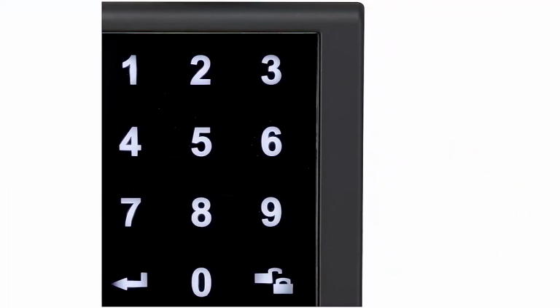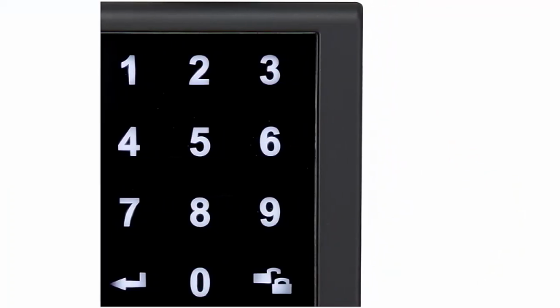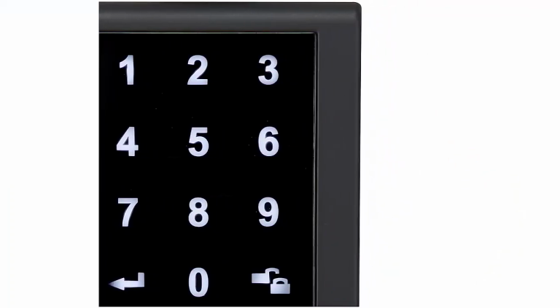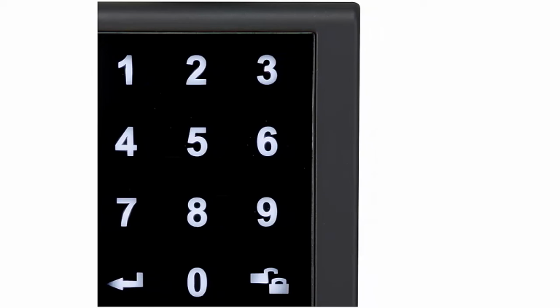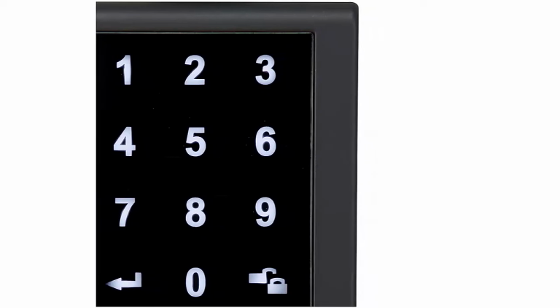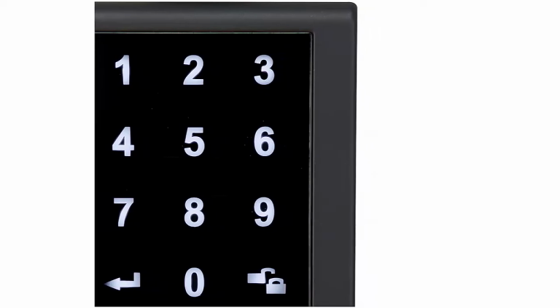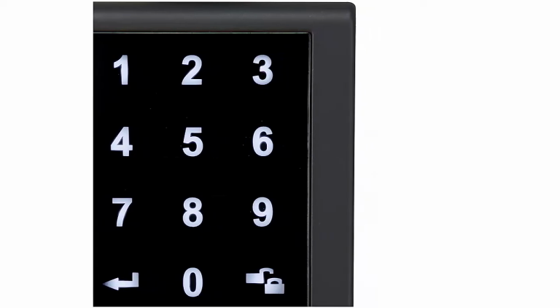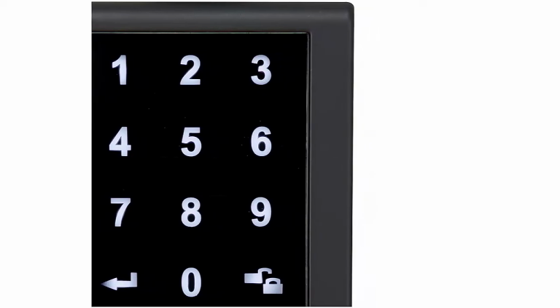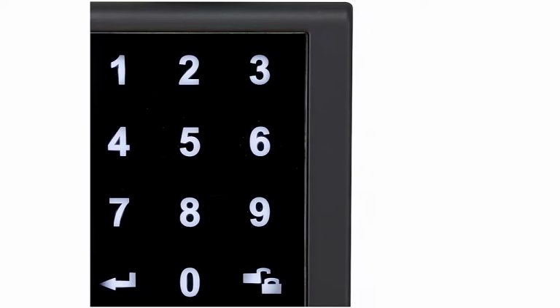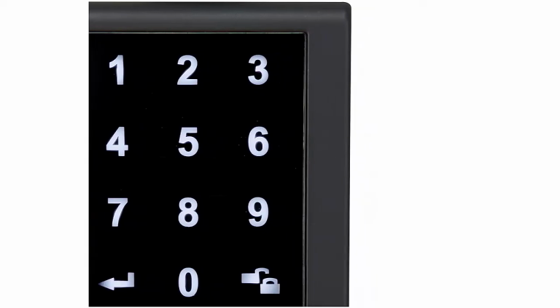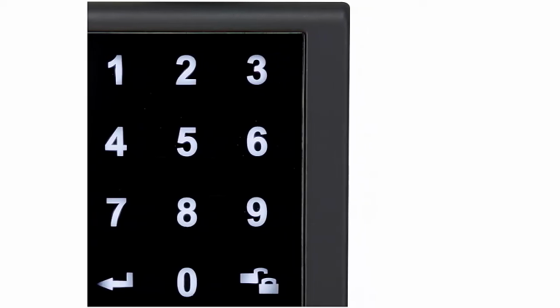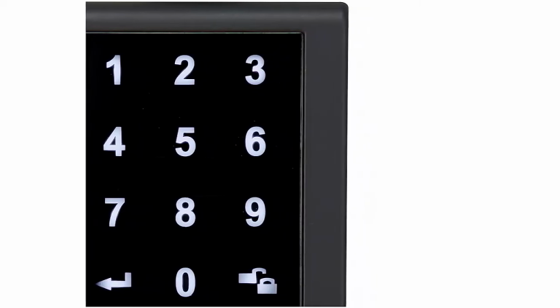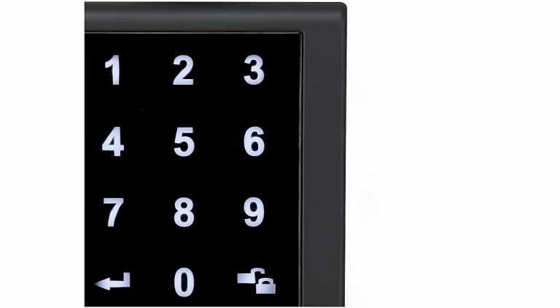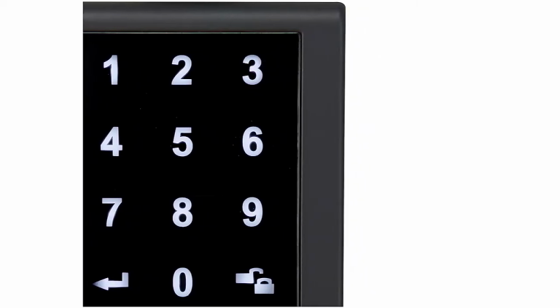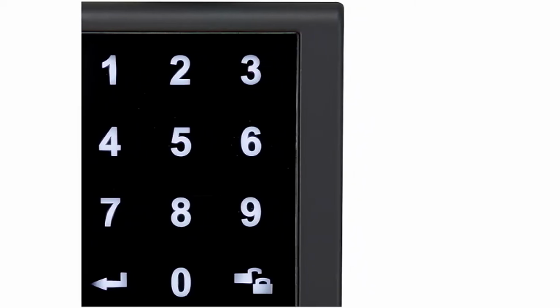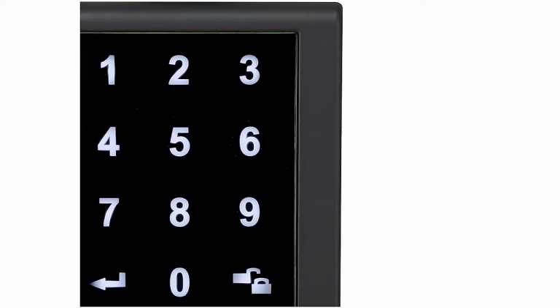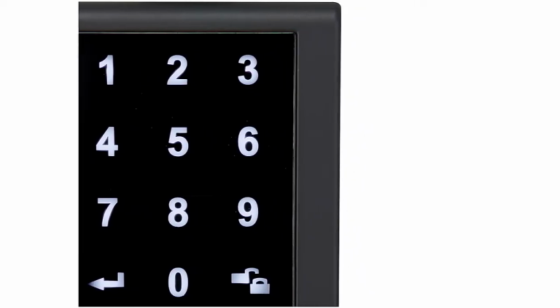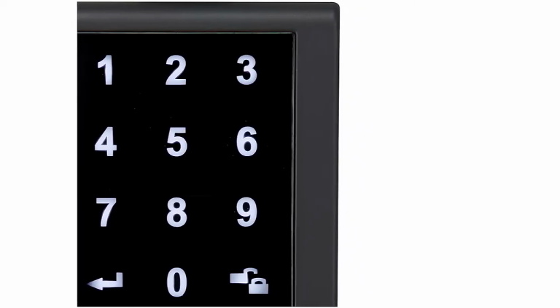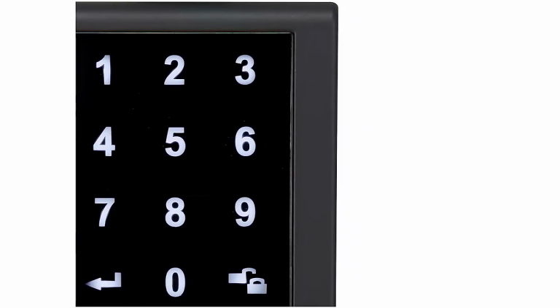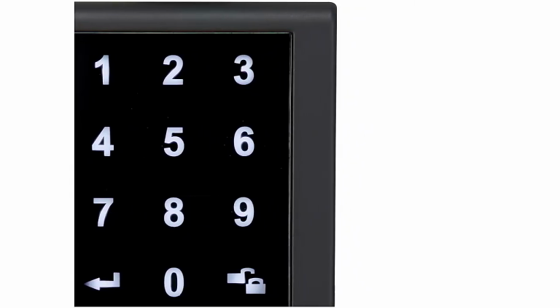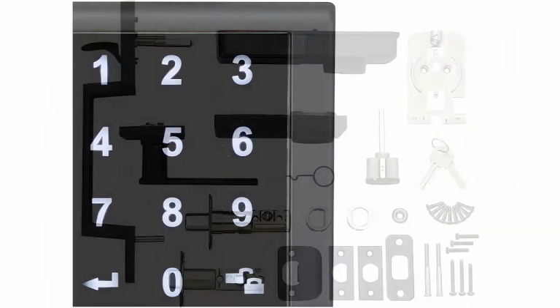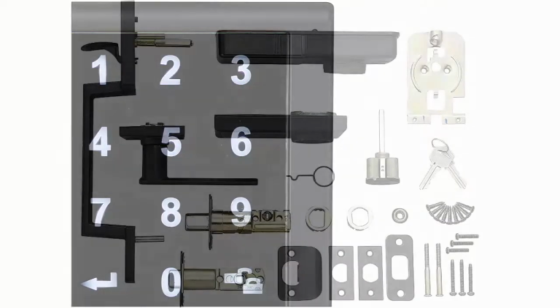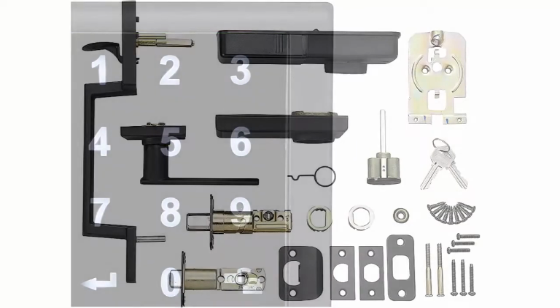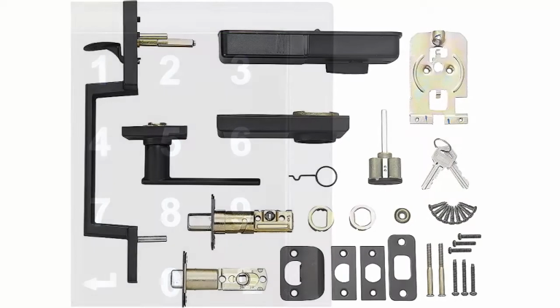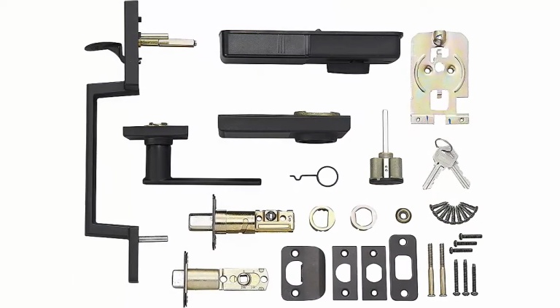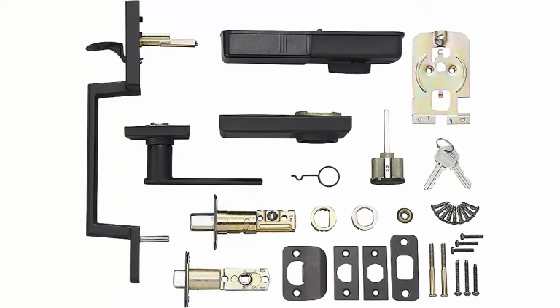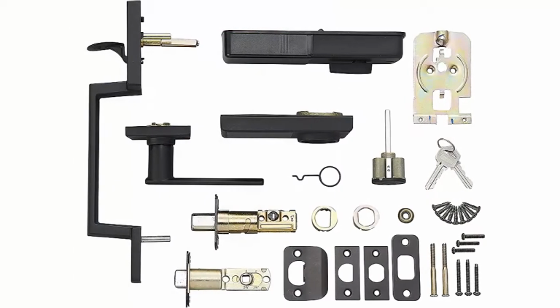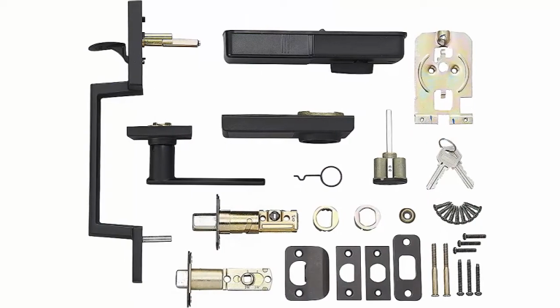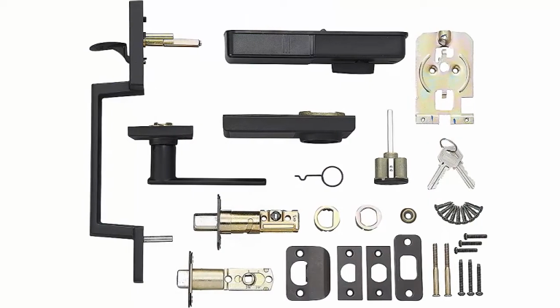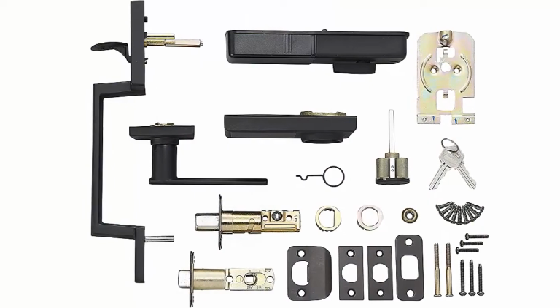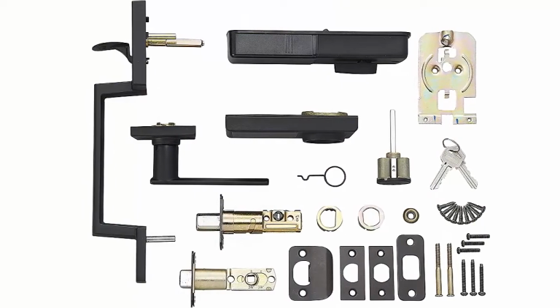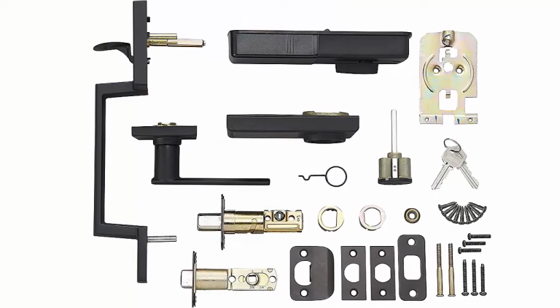Durable, contemporary style, made of sturdy zinc, steel, and stainless steel materials. Shape offers modern appeal.